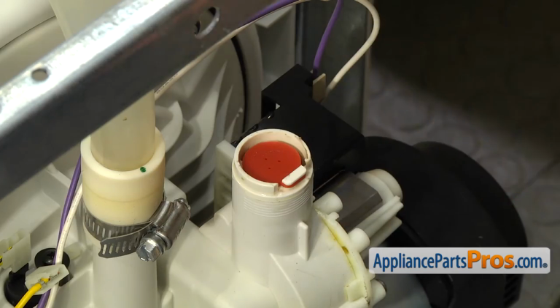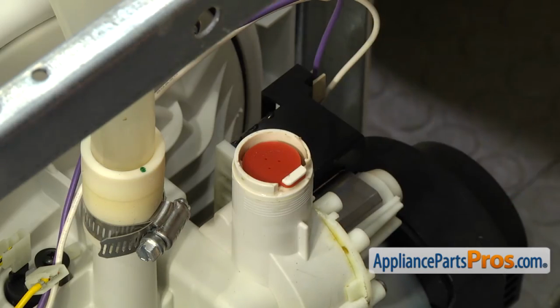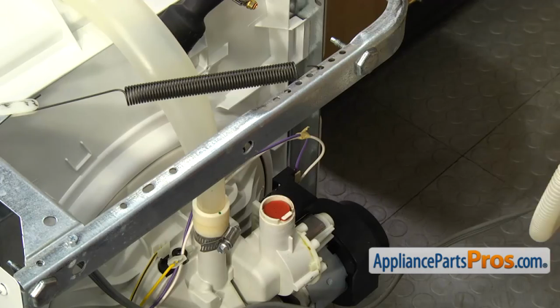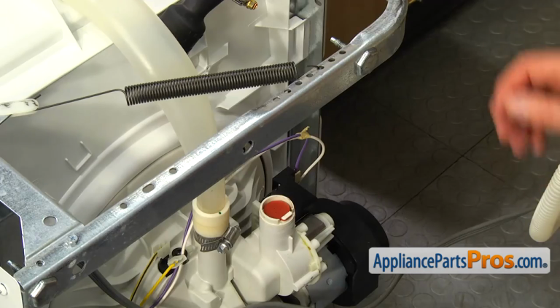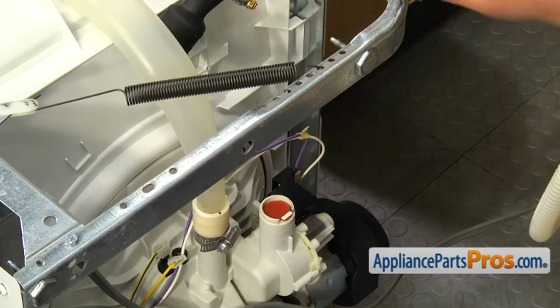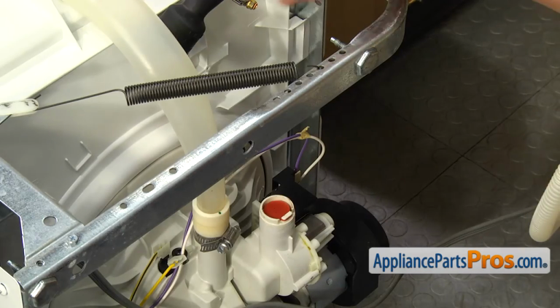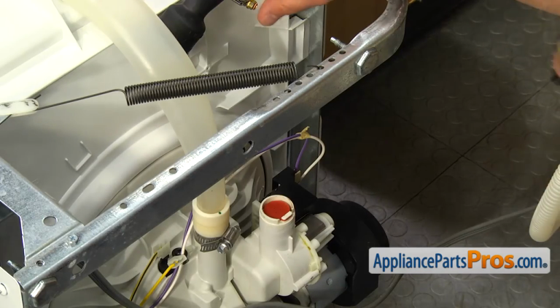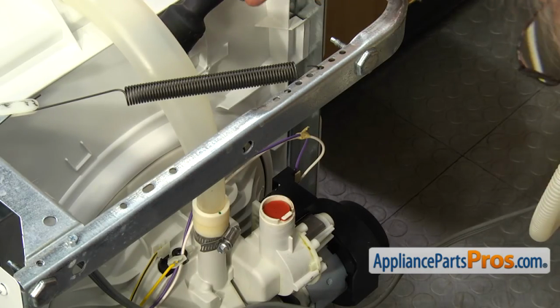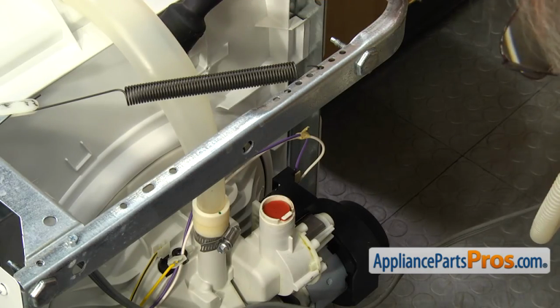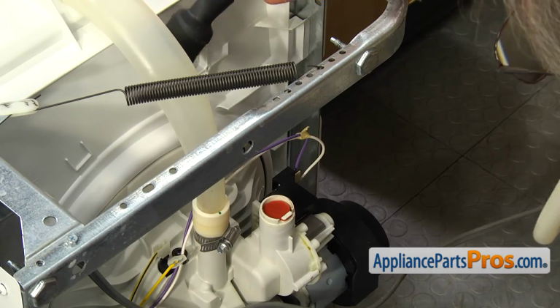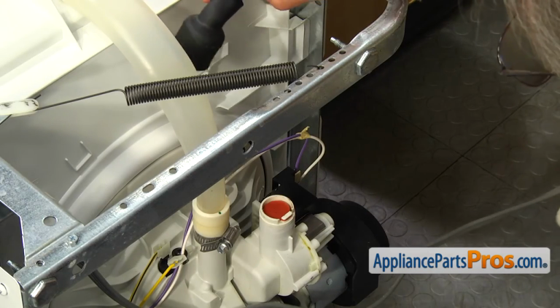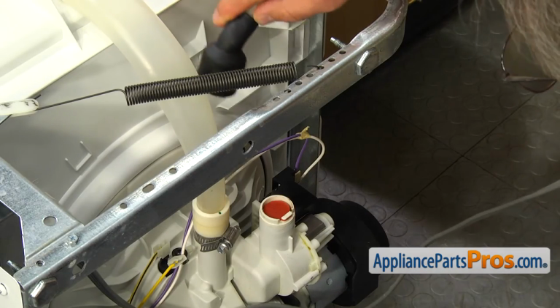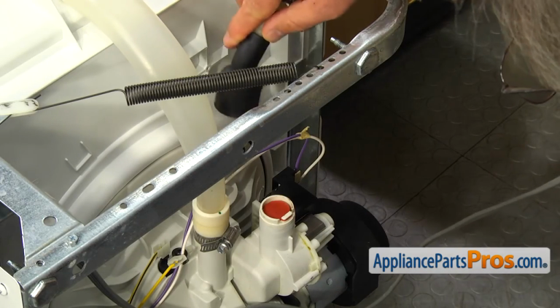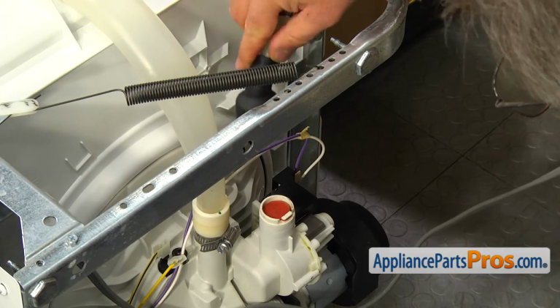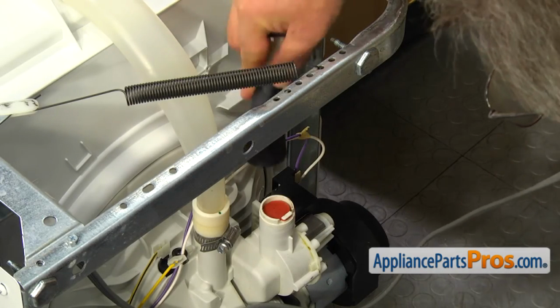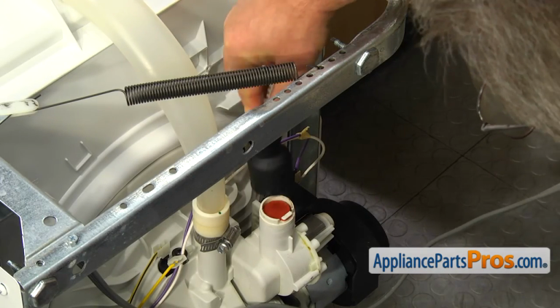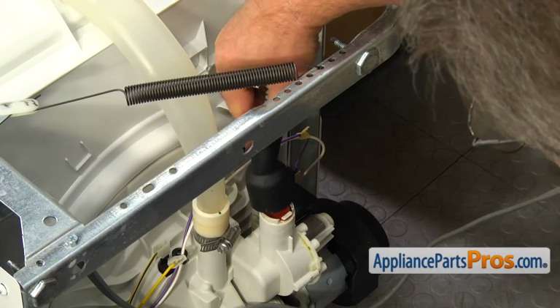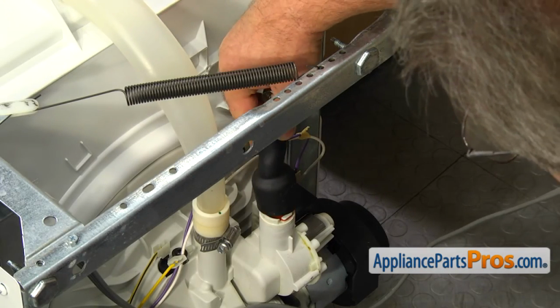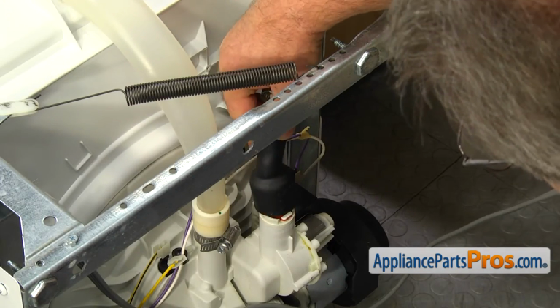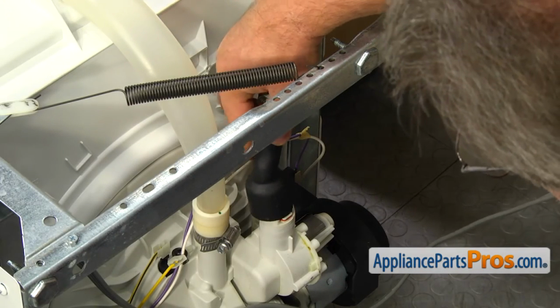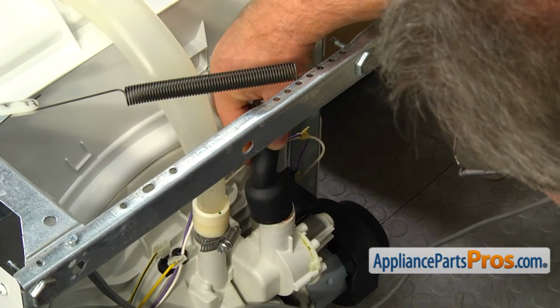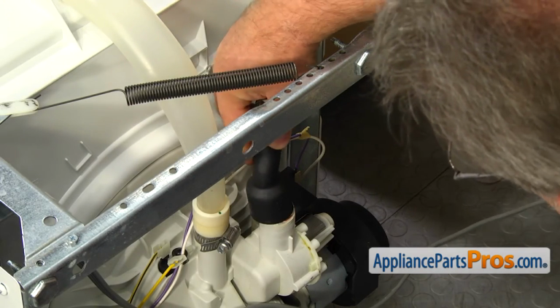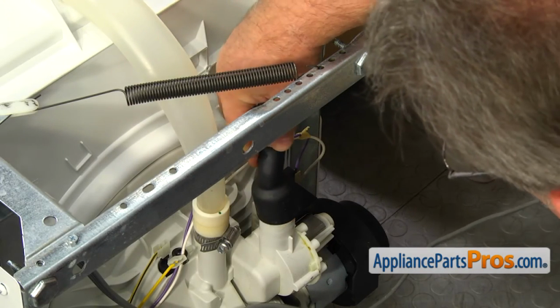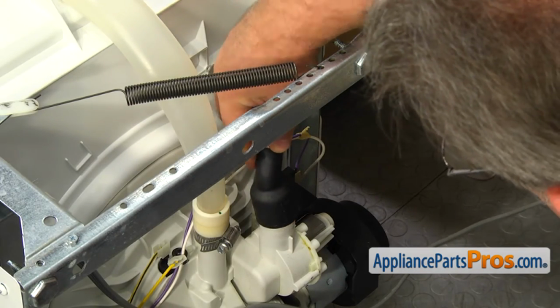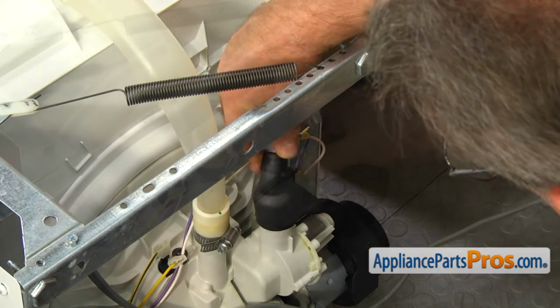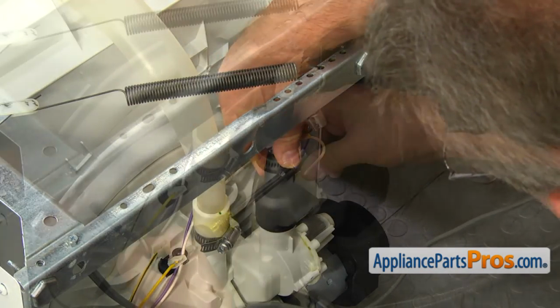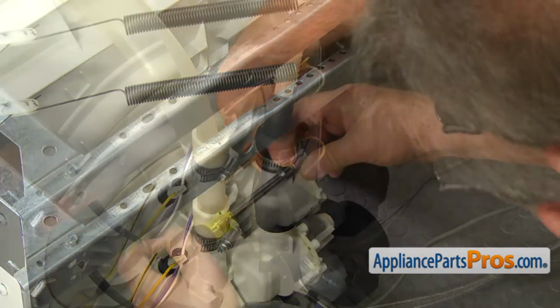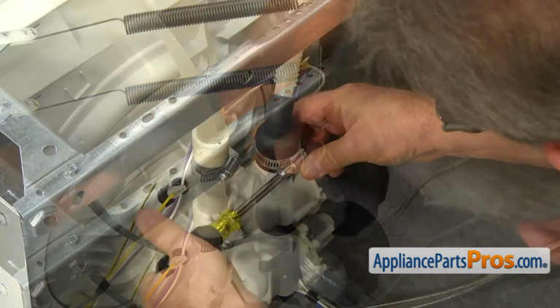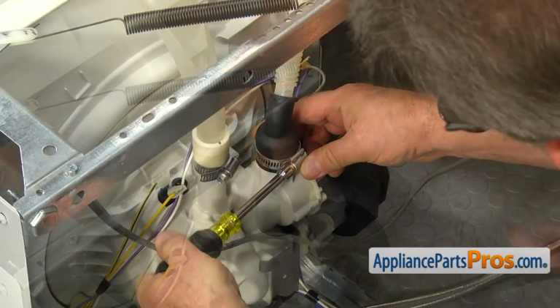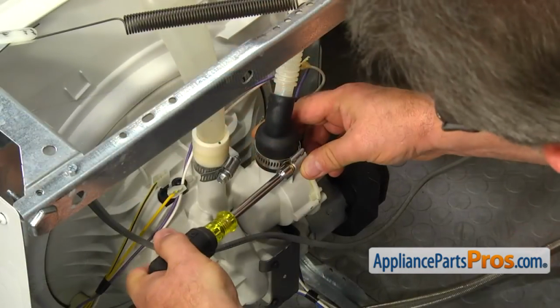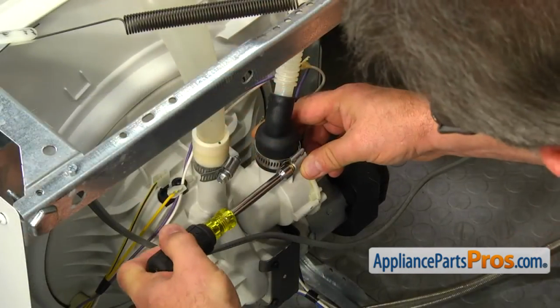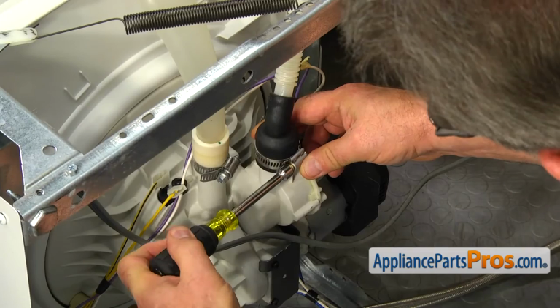Place the drain hose on the pump outlet port and tighten the 5/16 inch hose clamp.